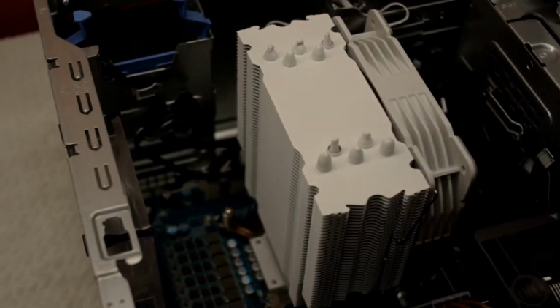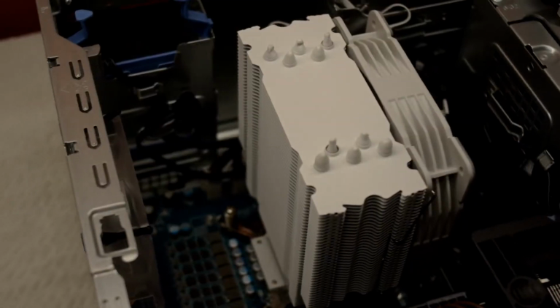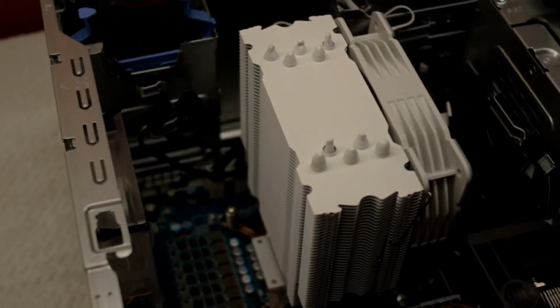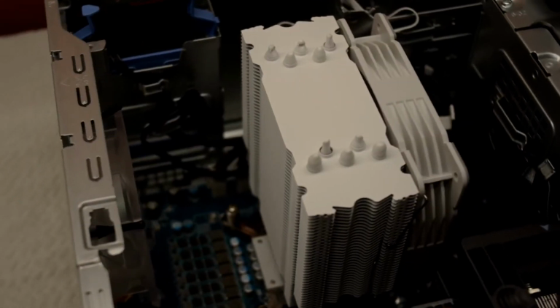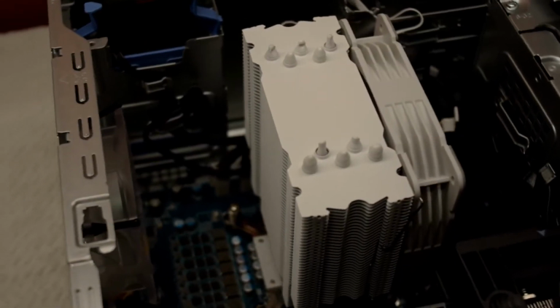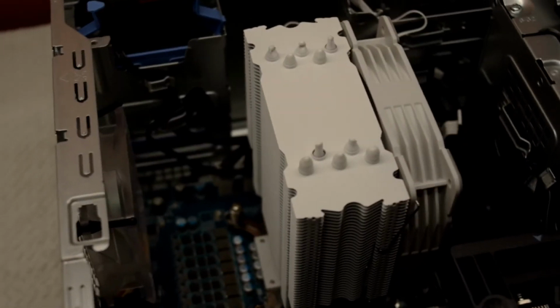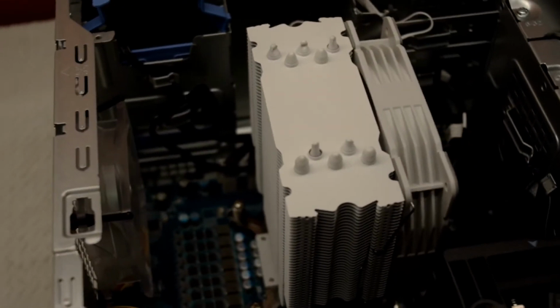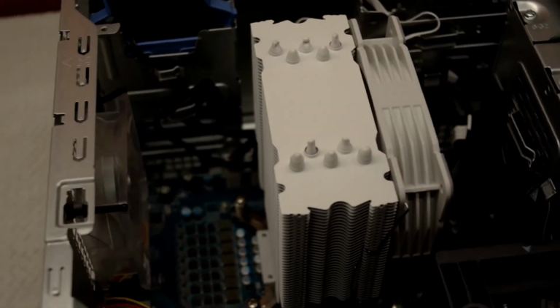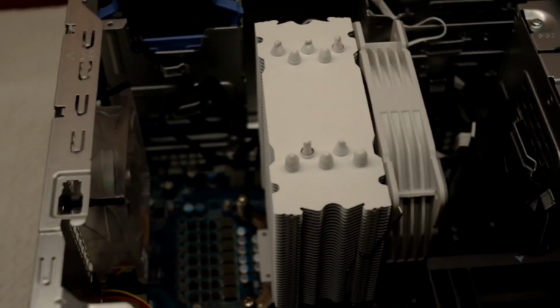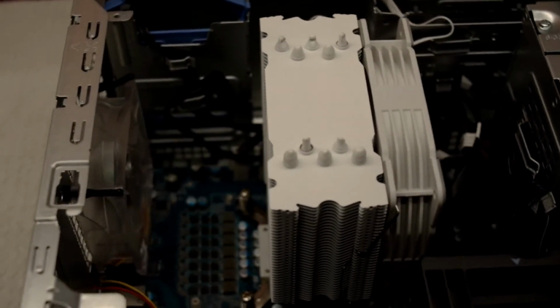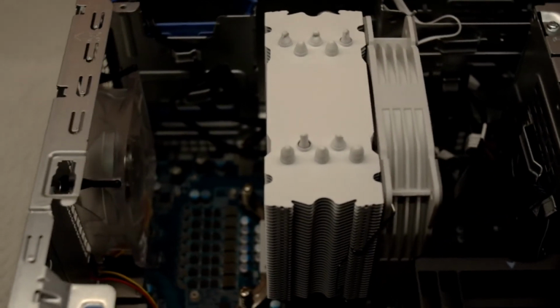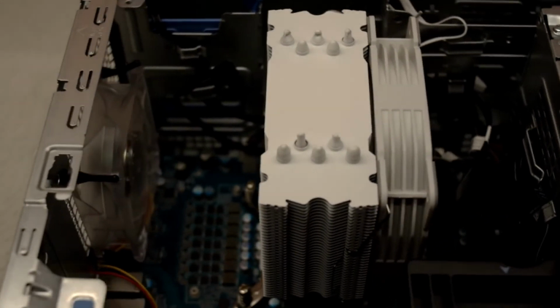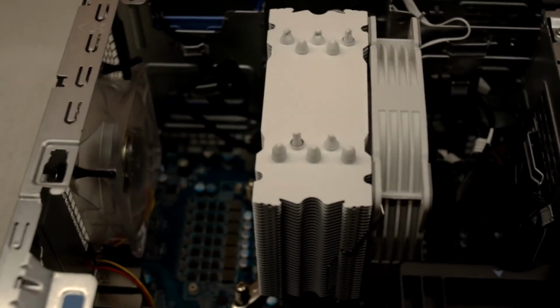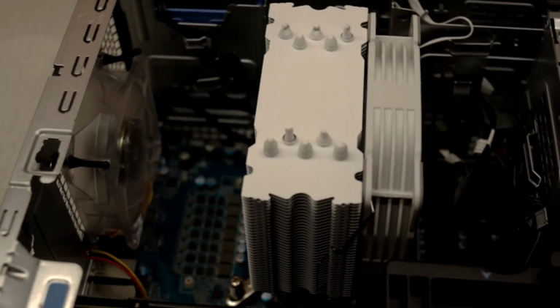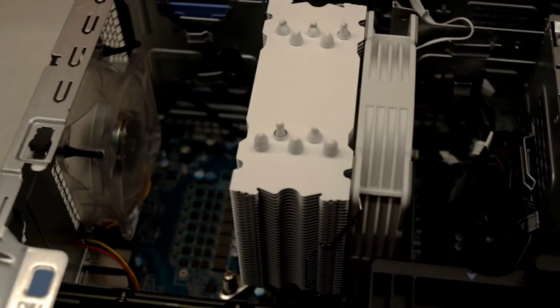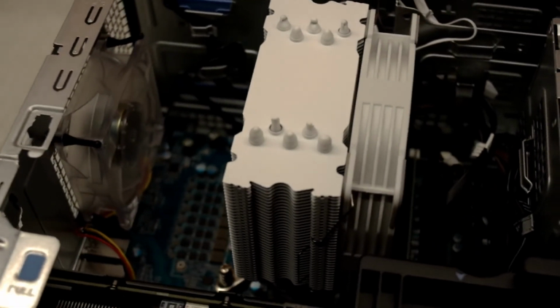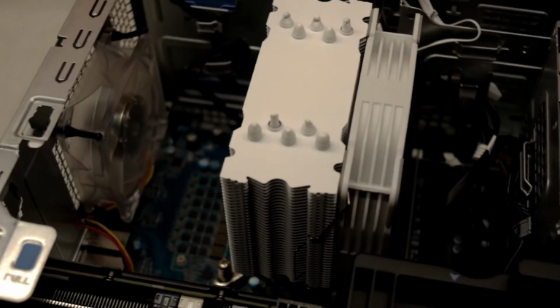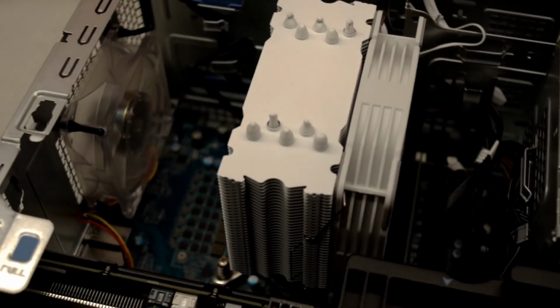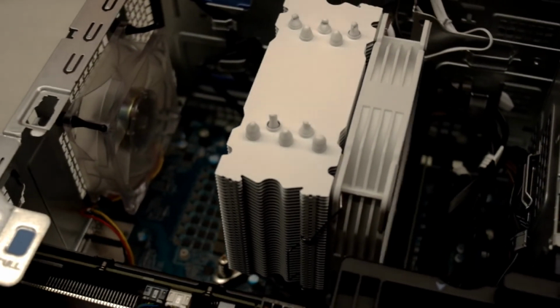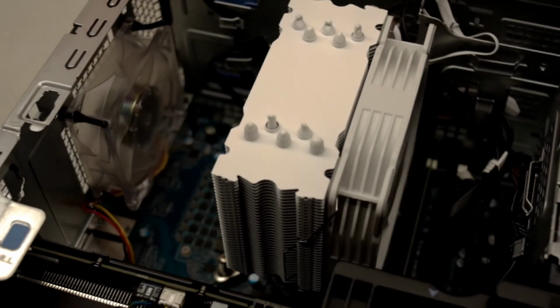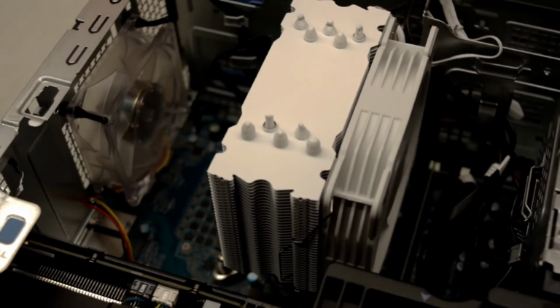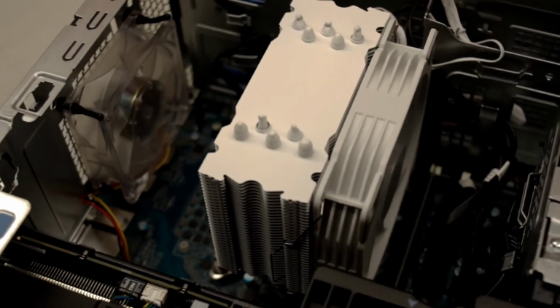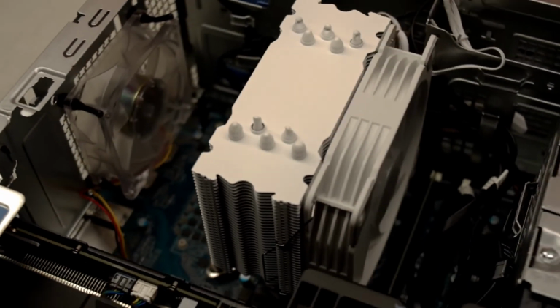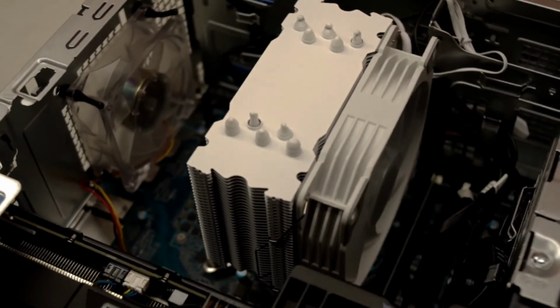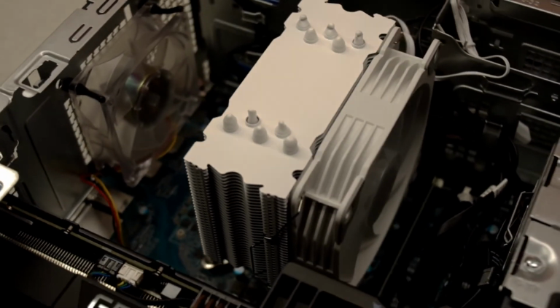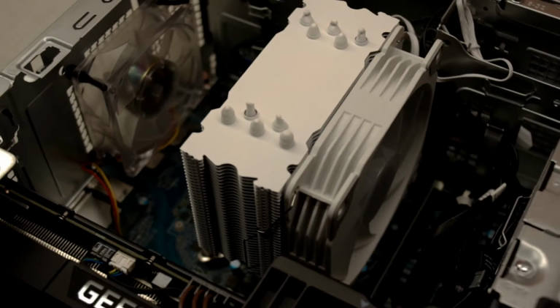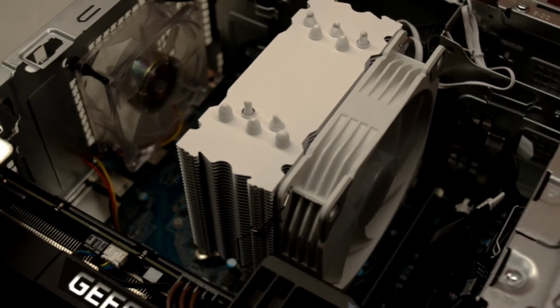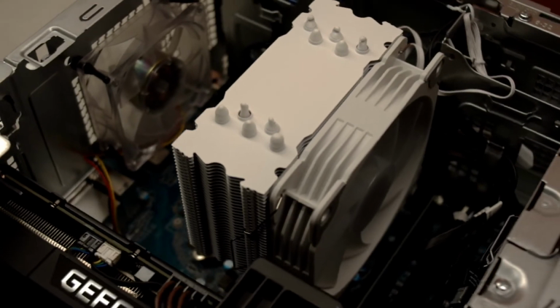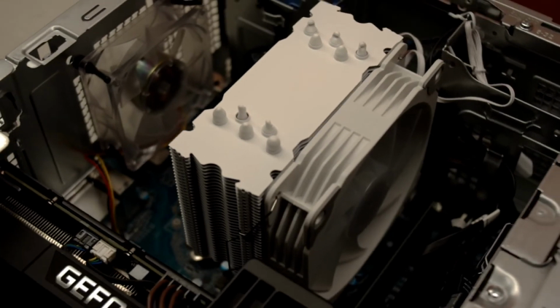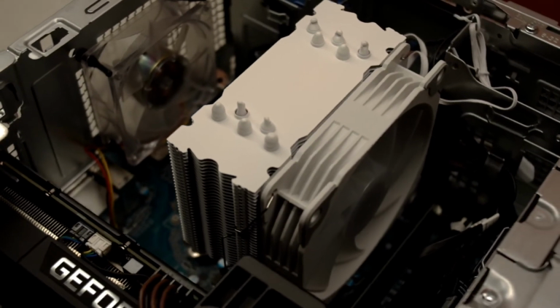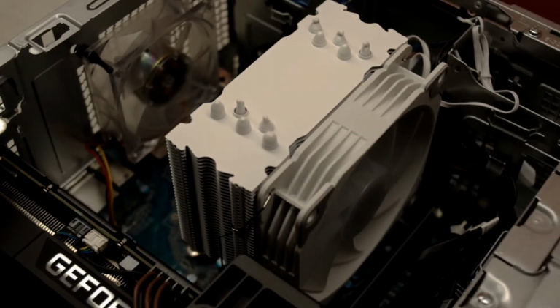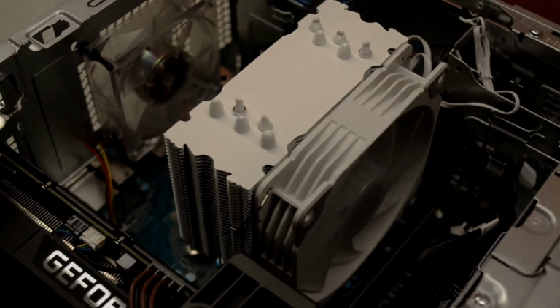Overall, this is a very easy part to add to your machine and it does a great job of dropping the temps.